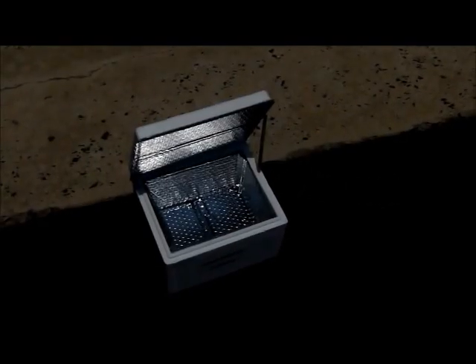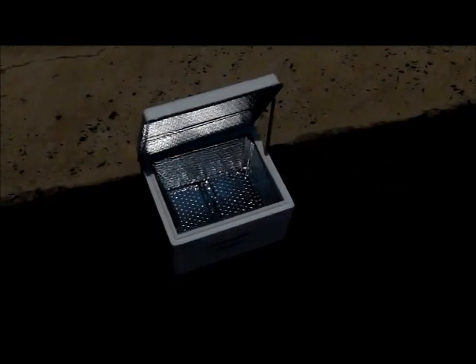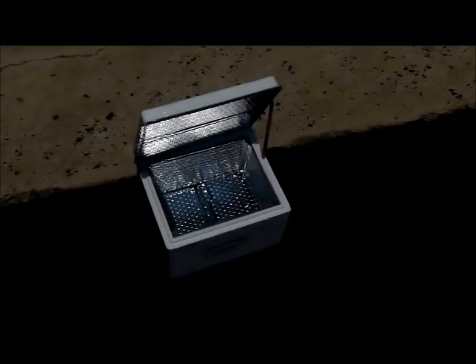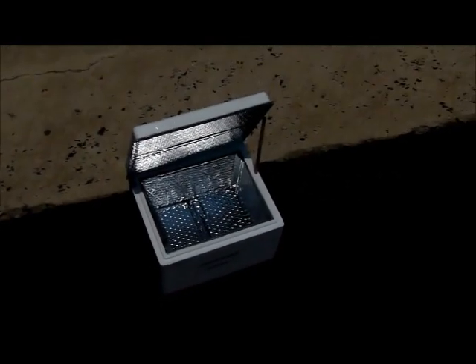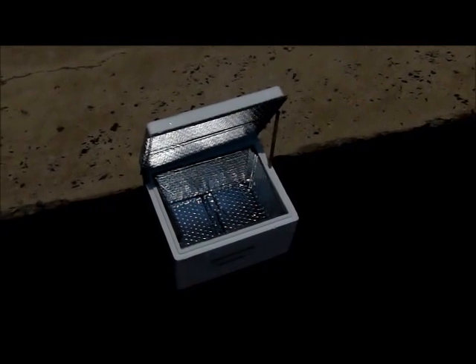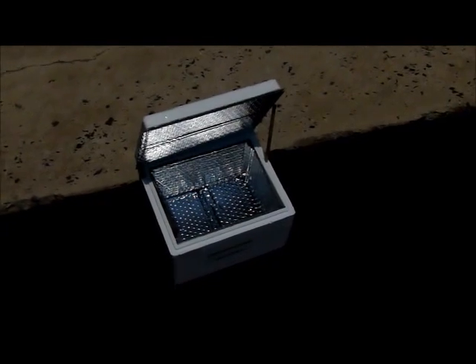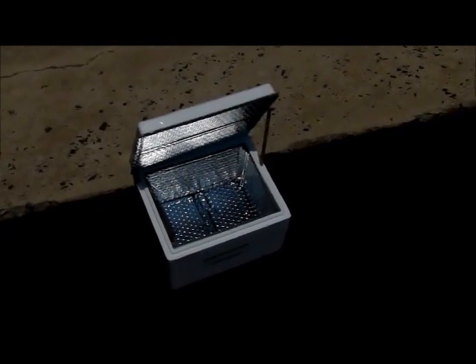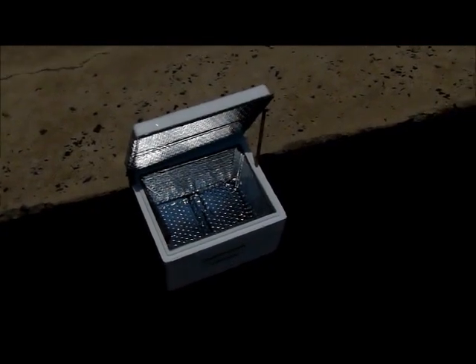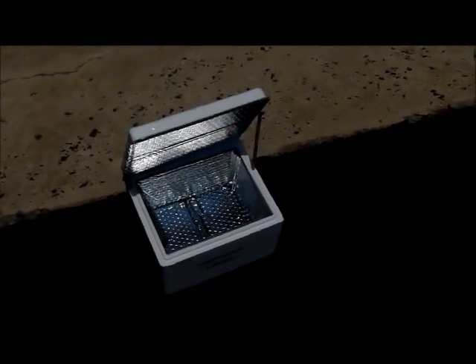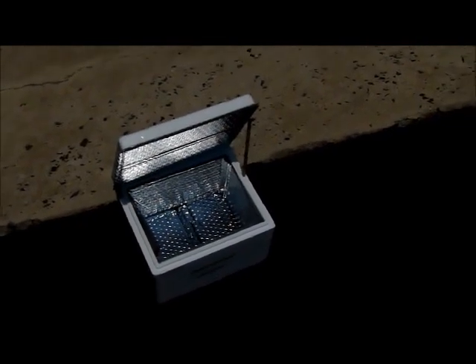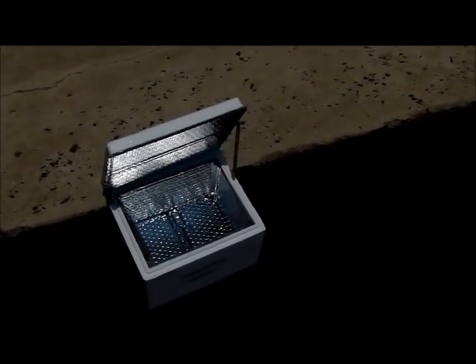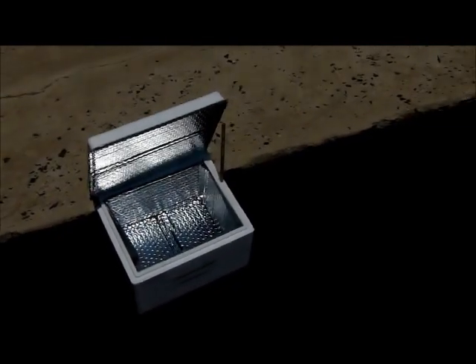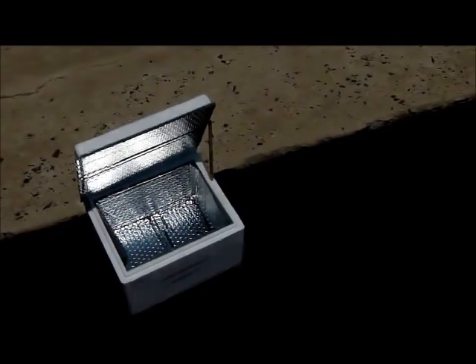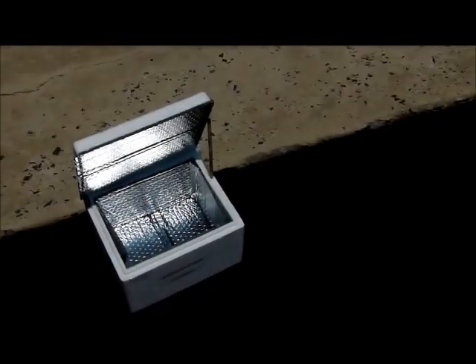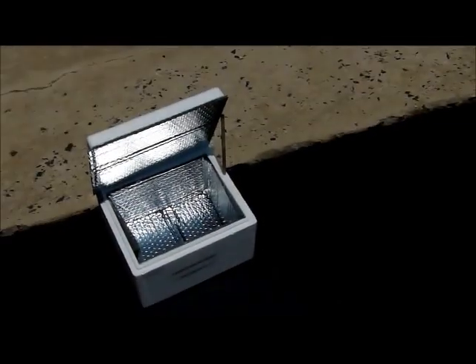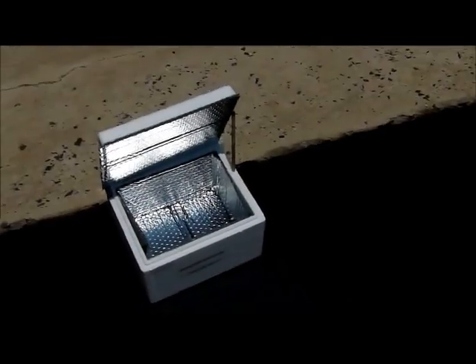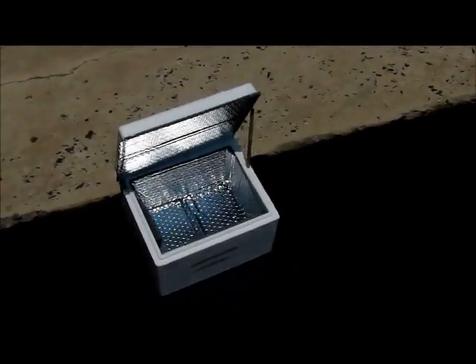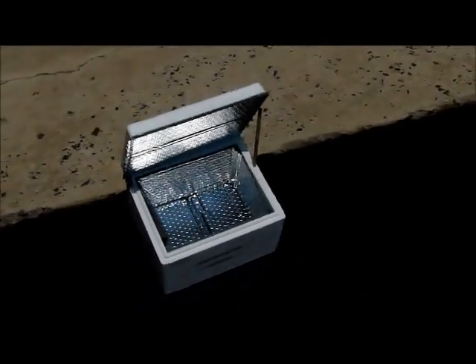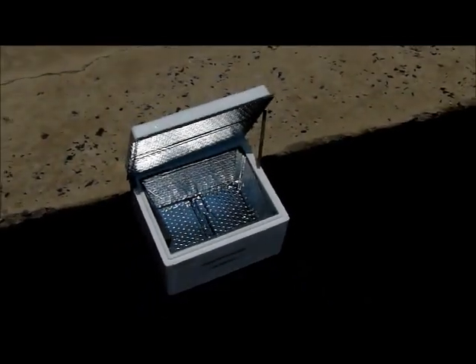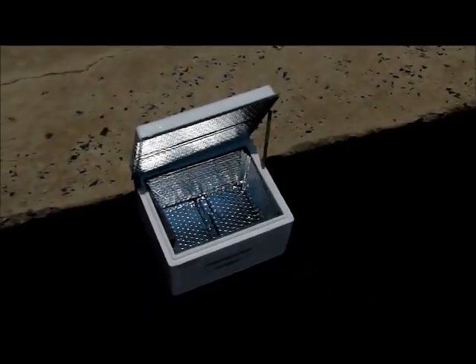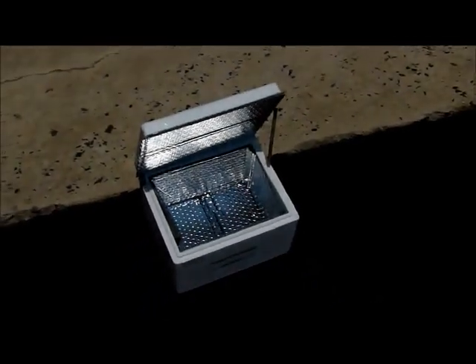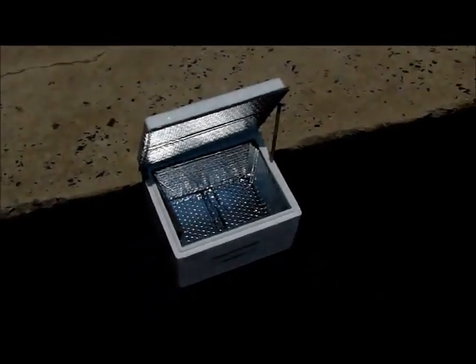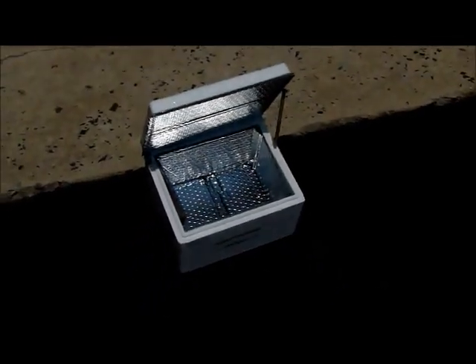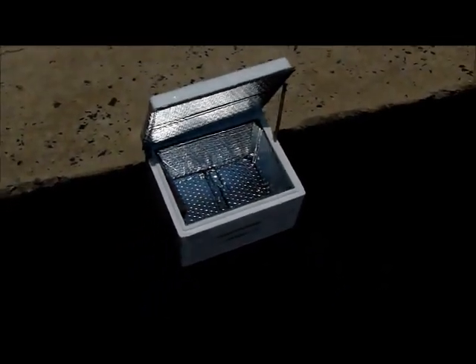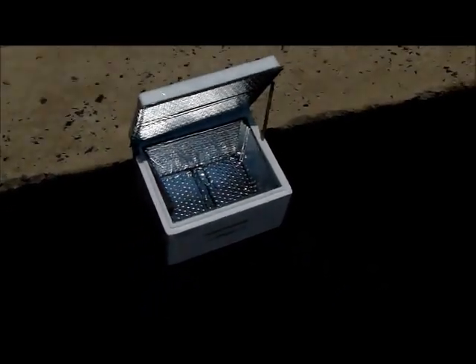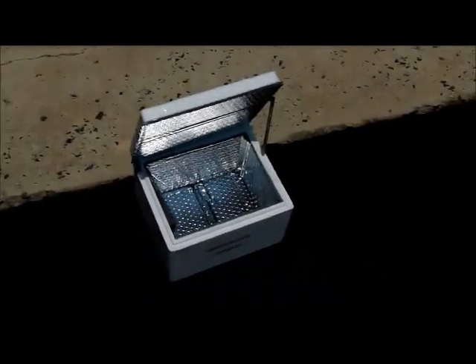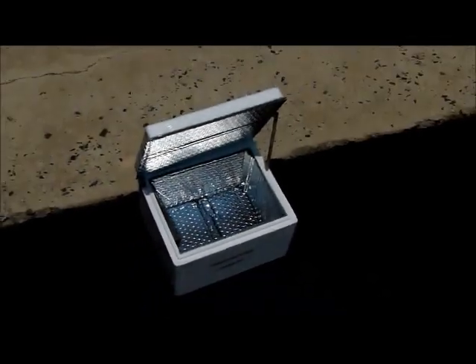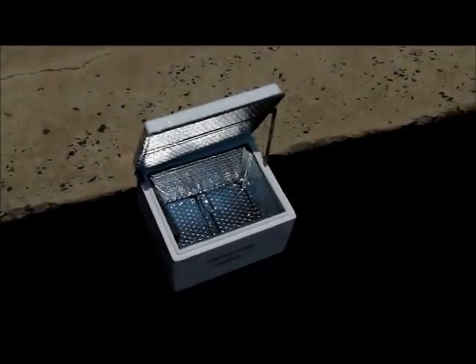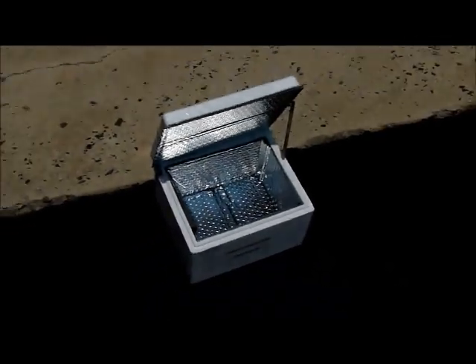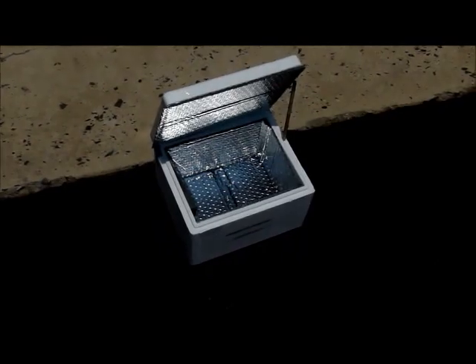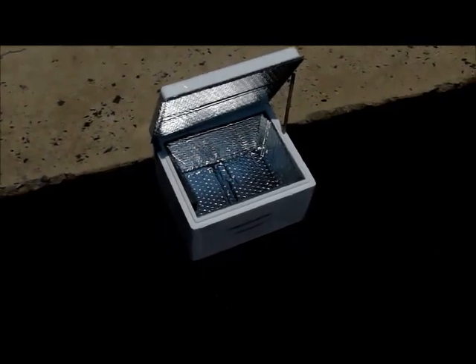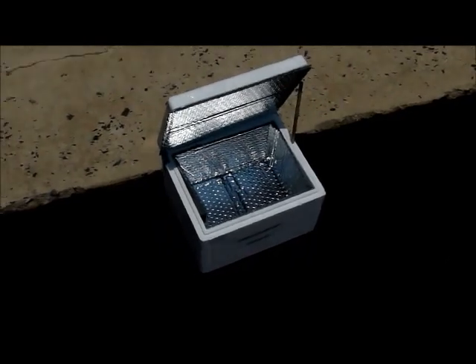My name is Hannah Kotz and this is my solar cooker project for Foundations of Technology.